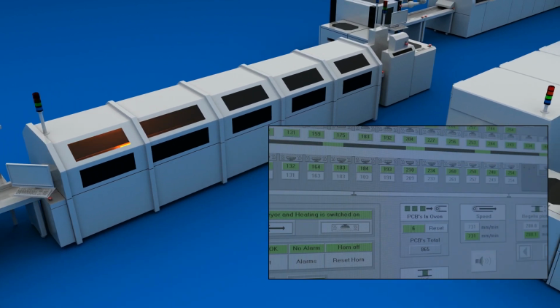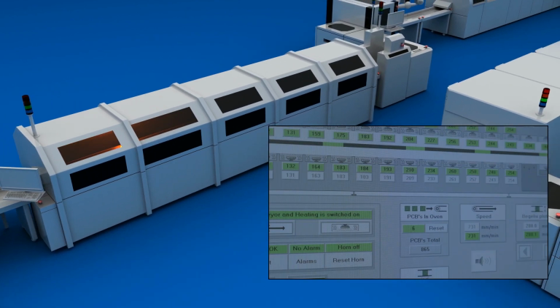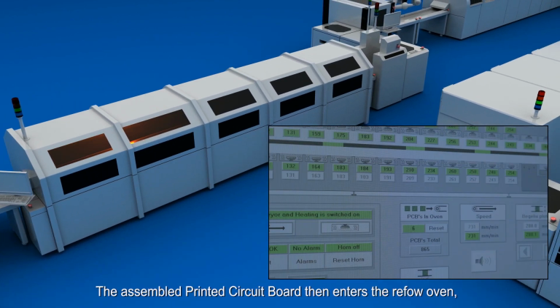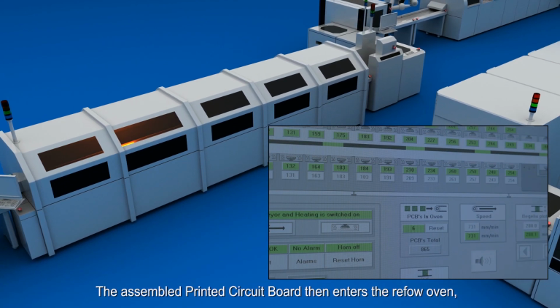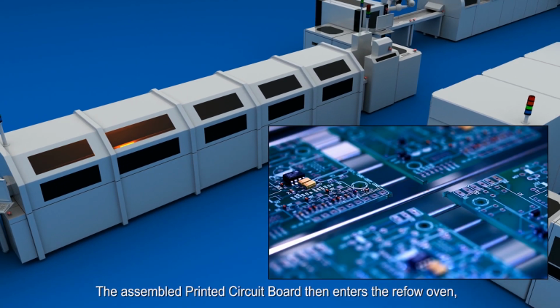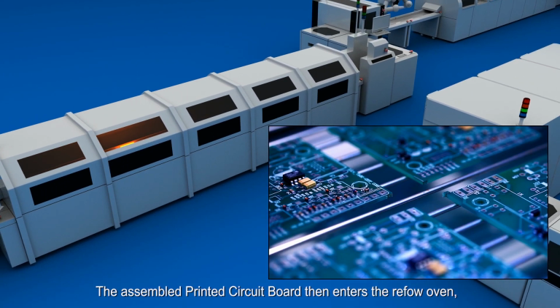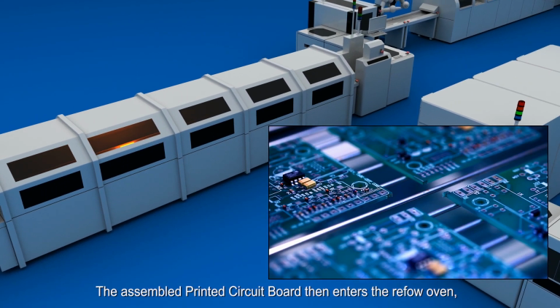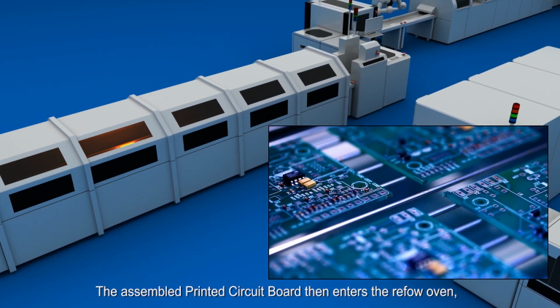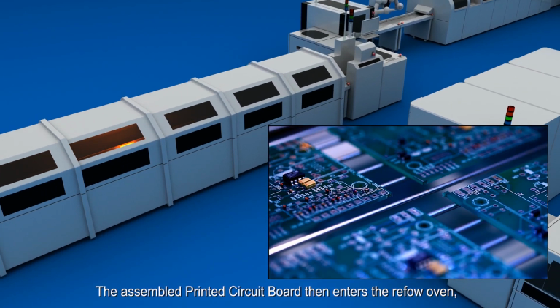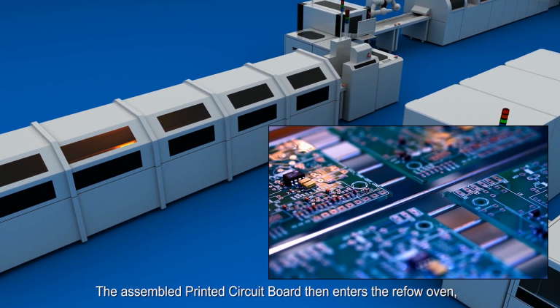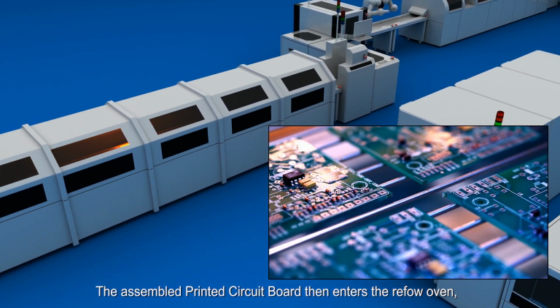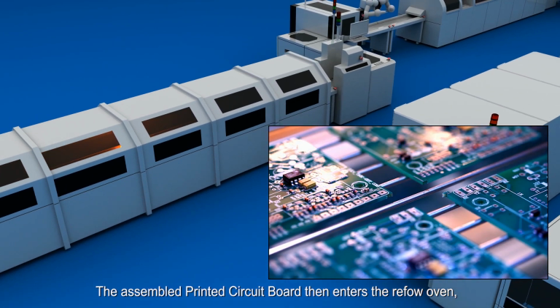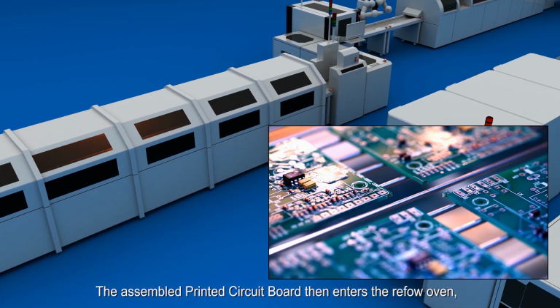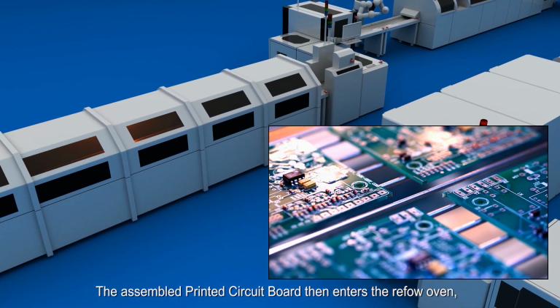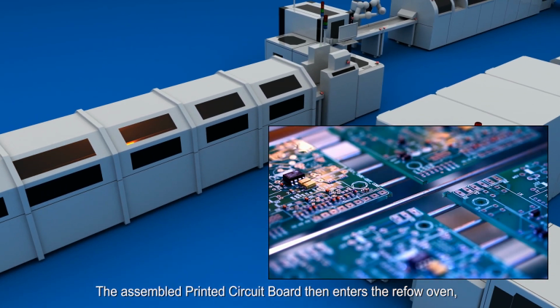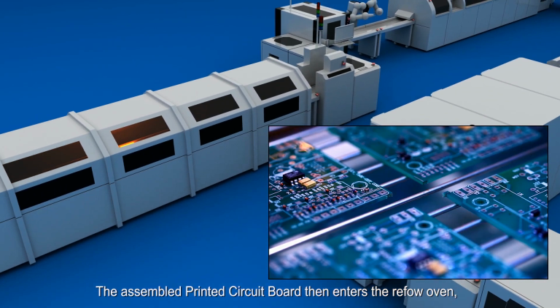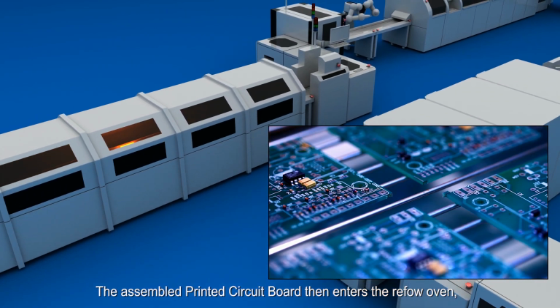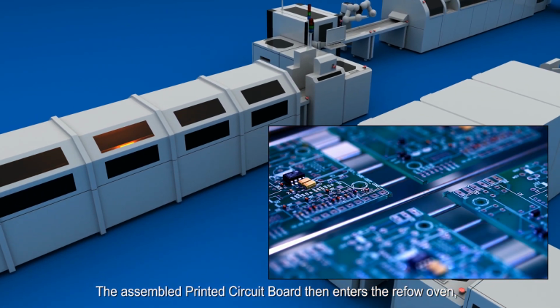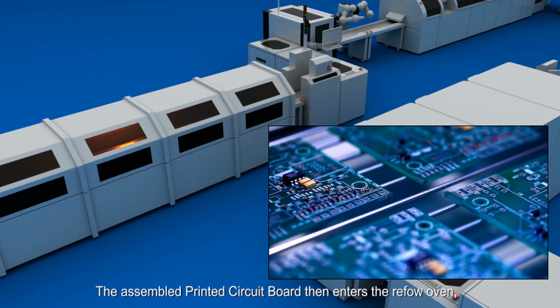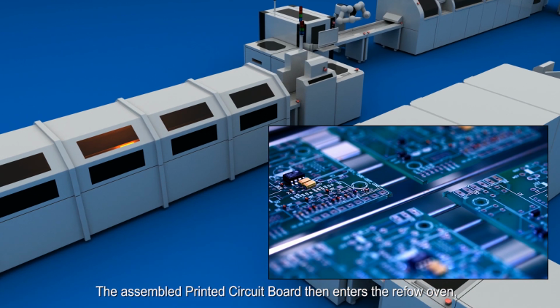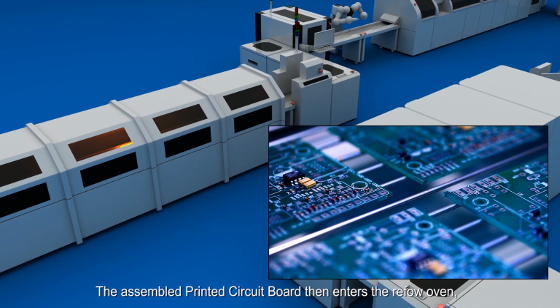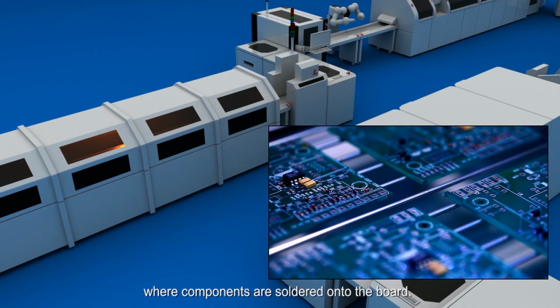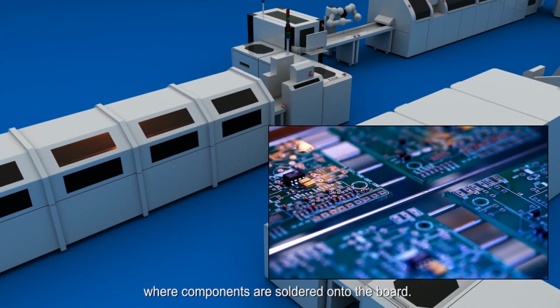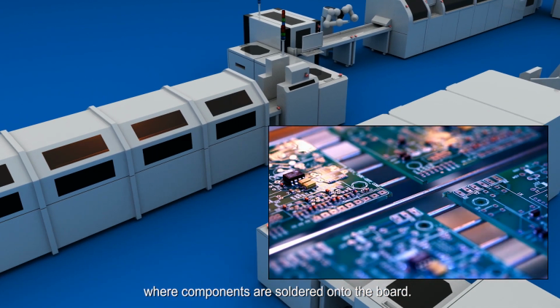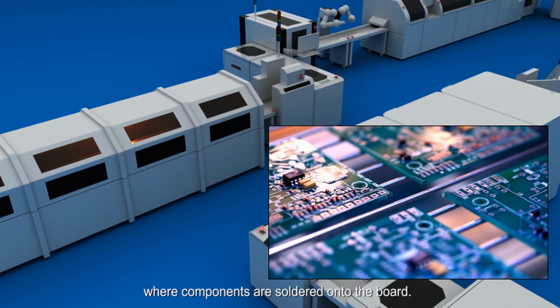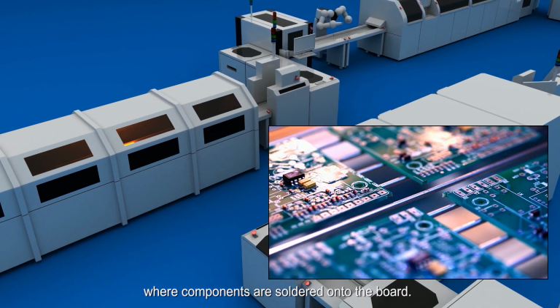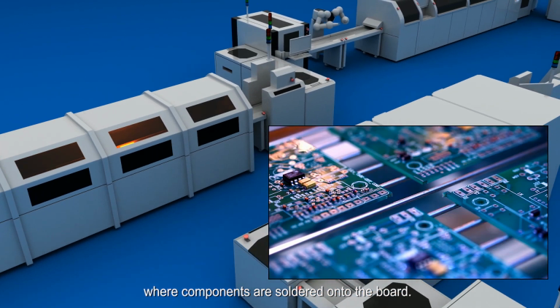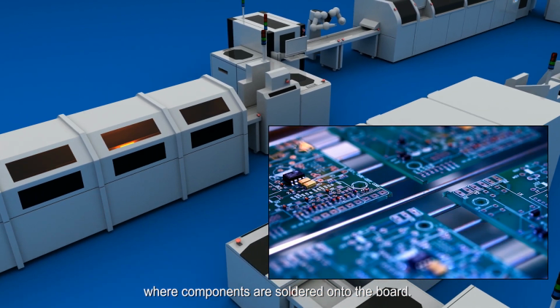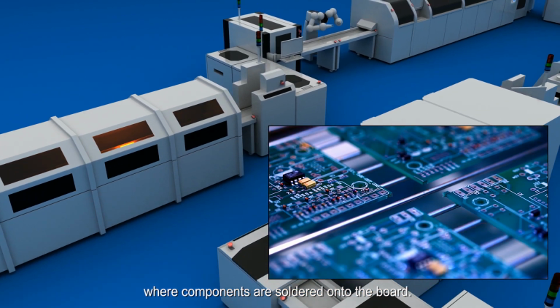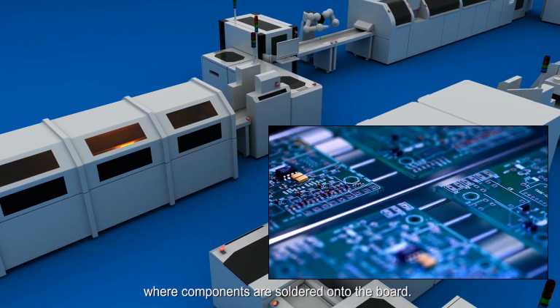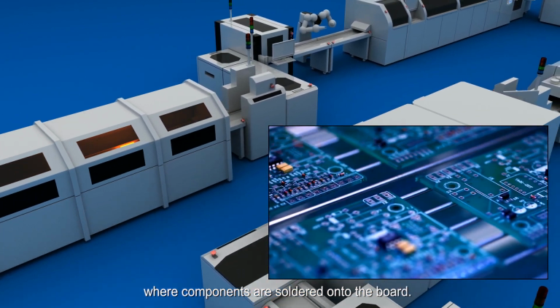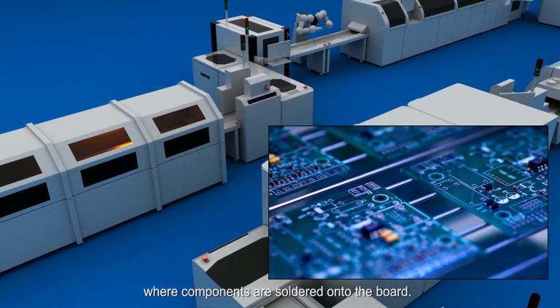The assembled printed circuit board then enters the reflow oven, where components are soldered onto the board.